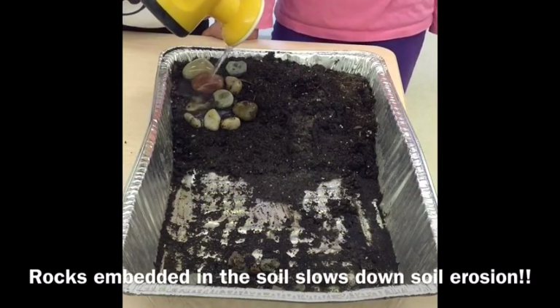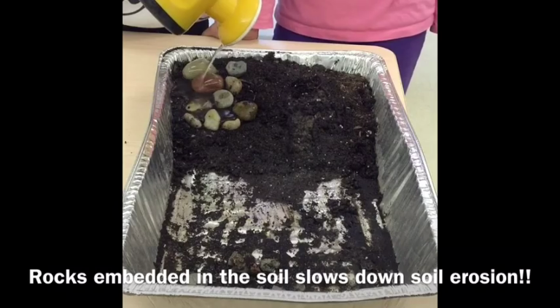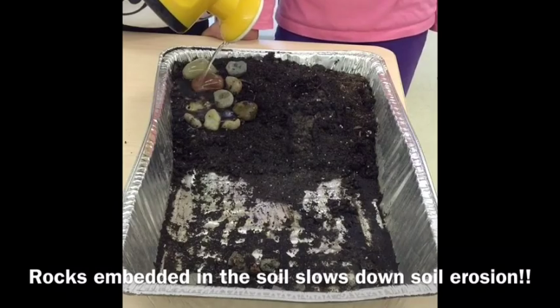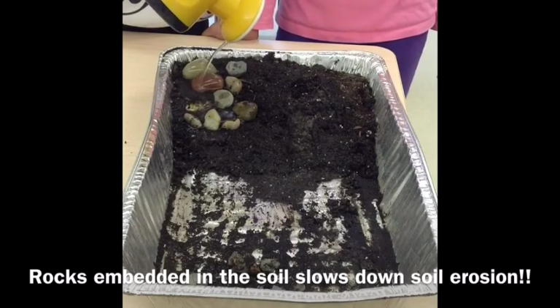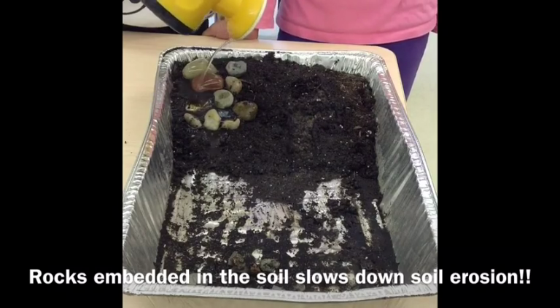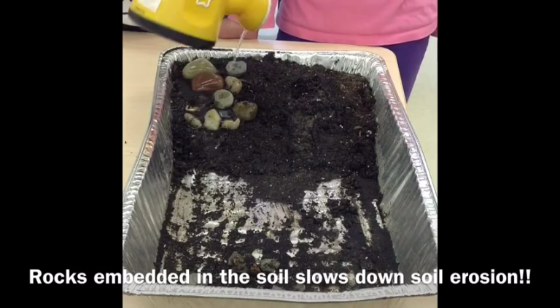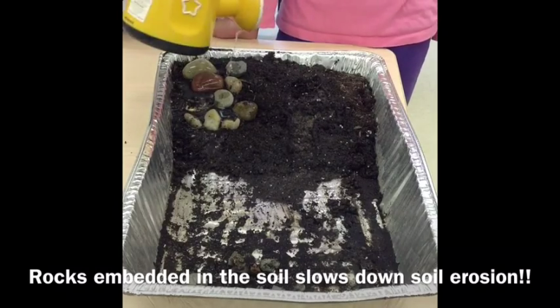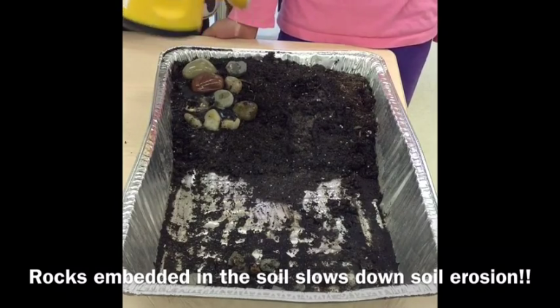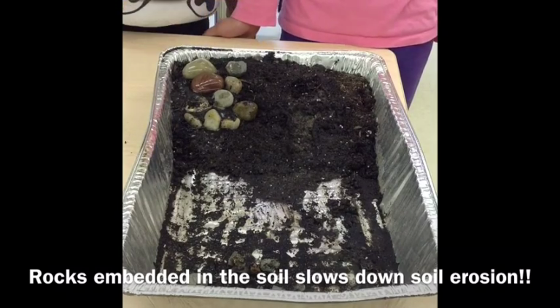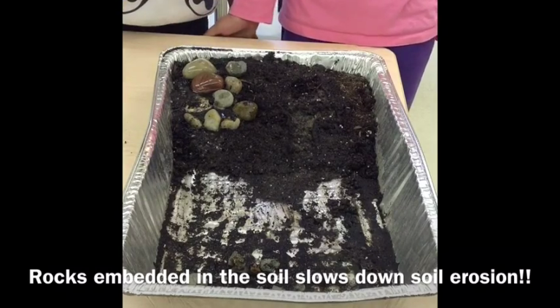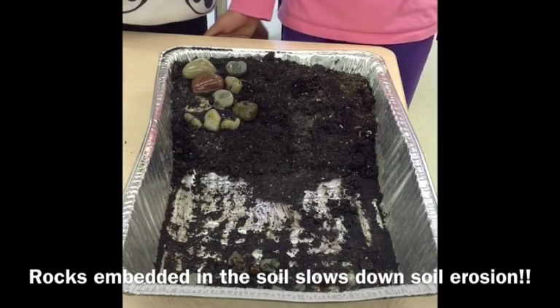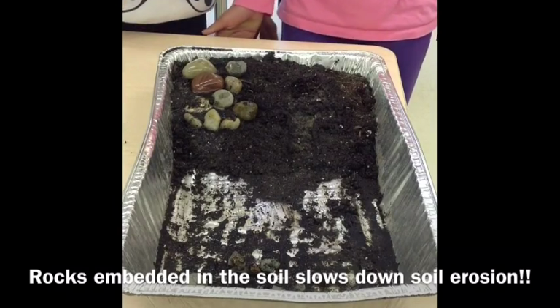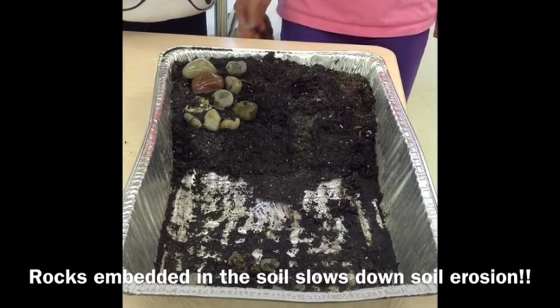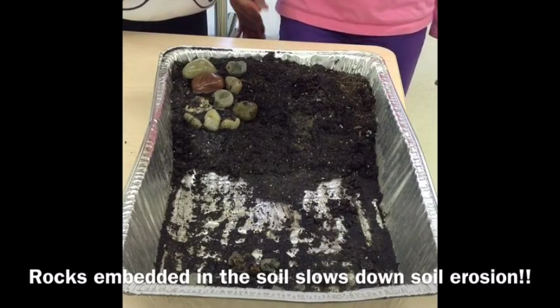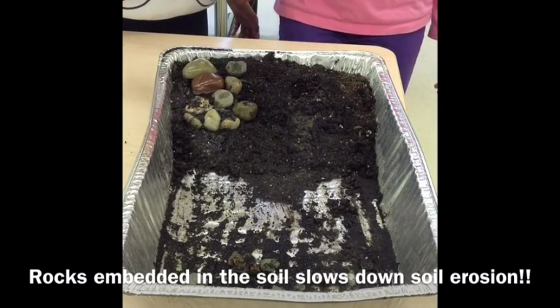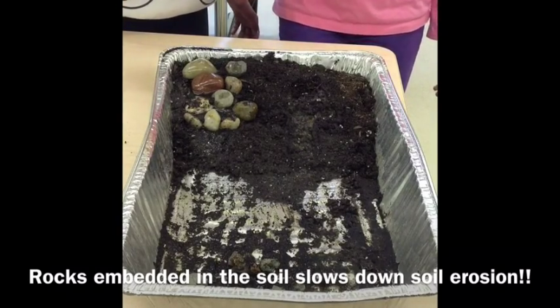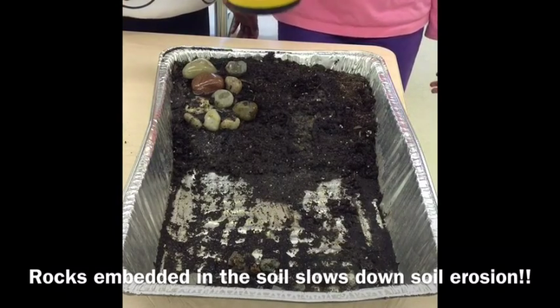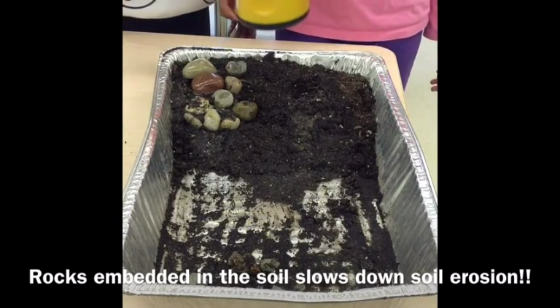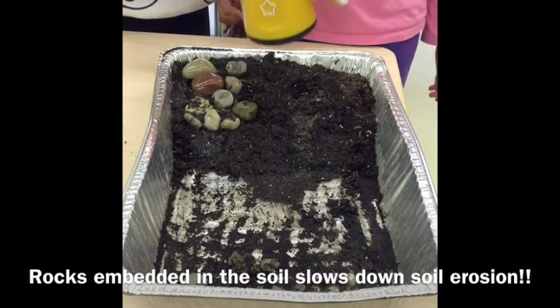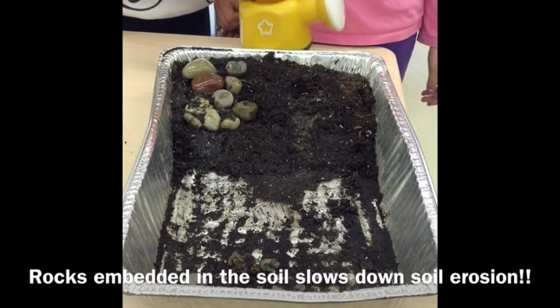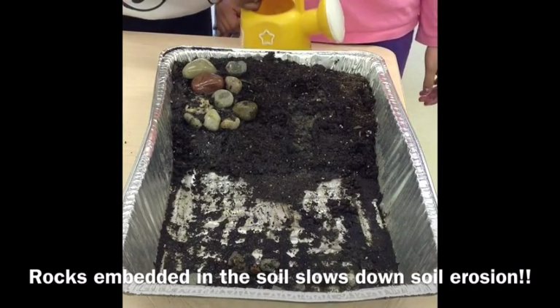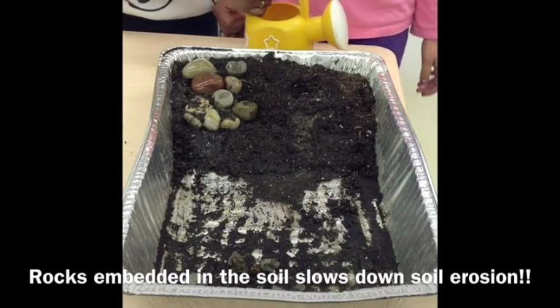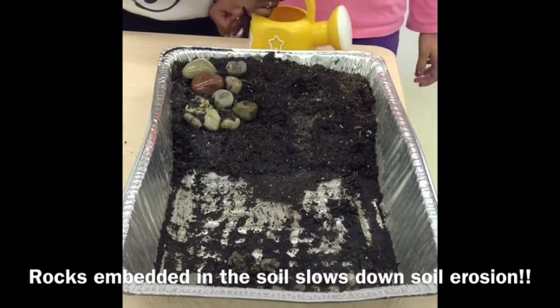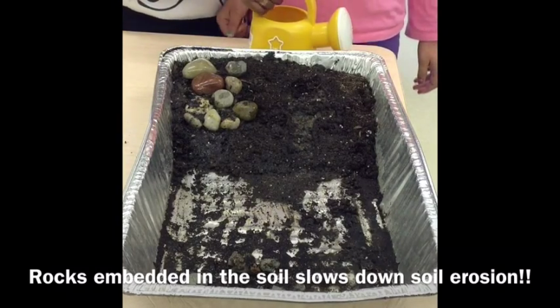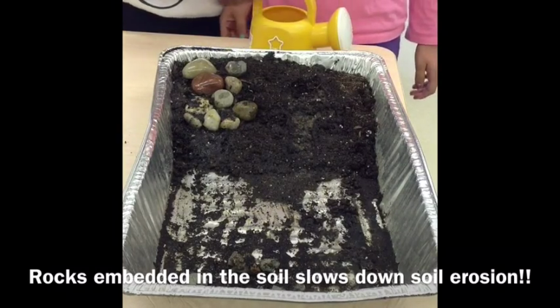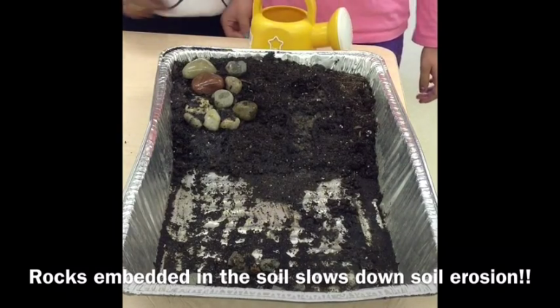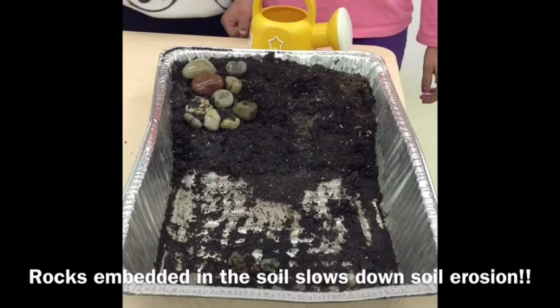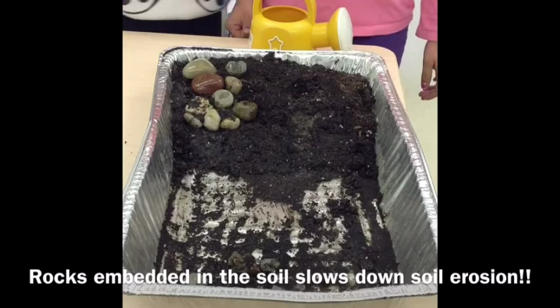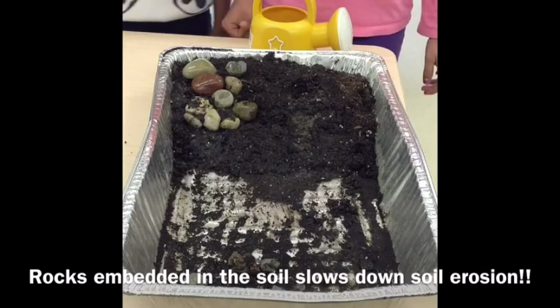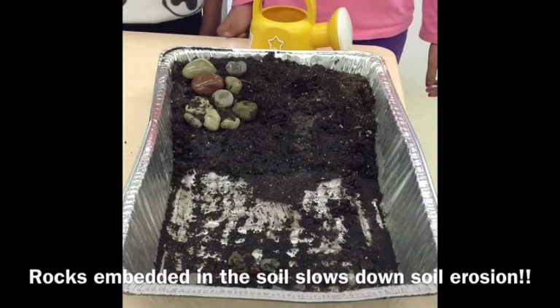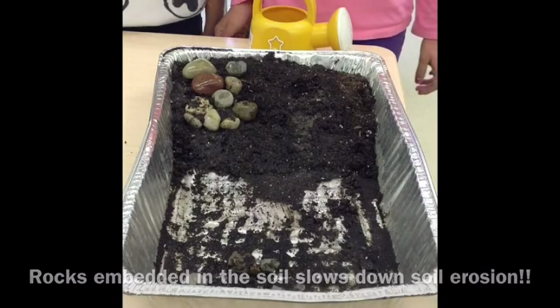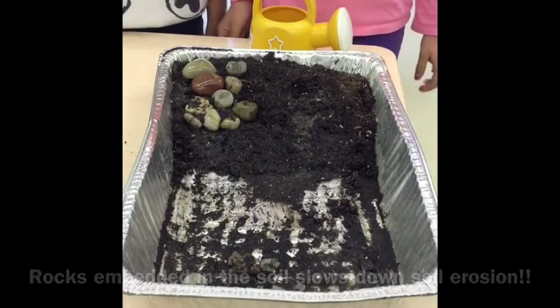As you can see, rocks embedded in soil slow down the water from going down the hill.